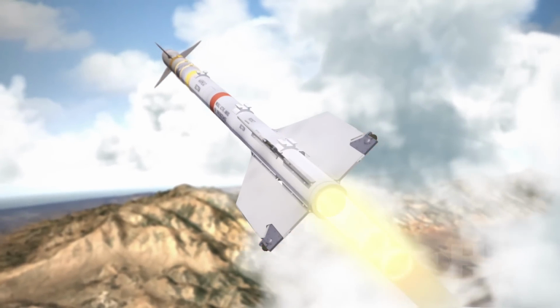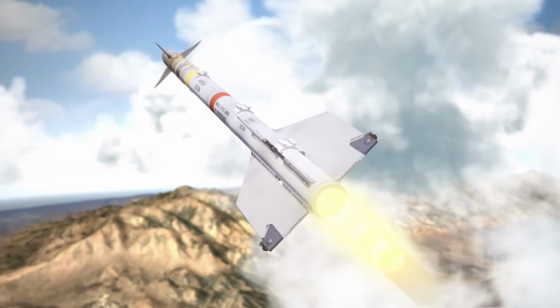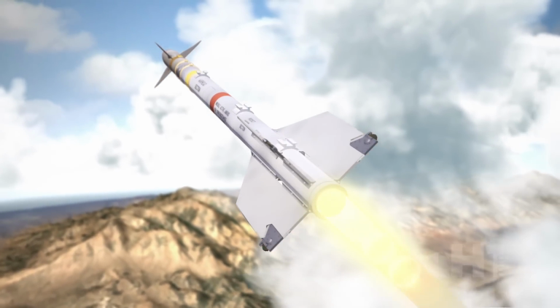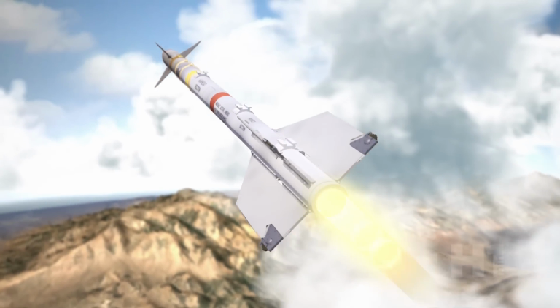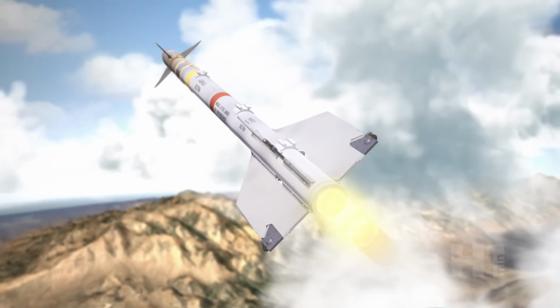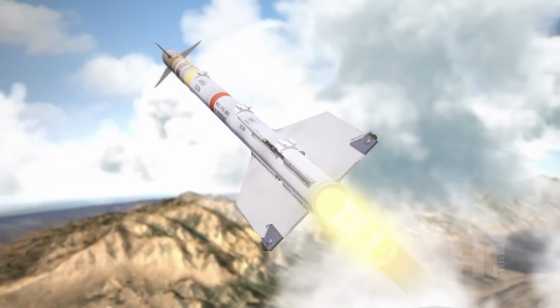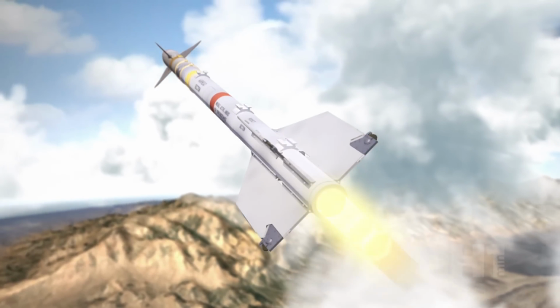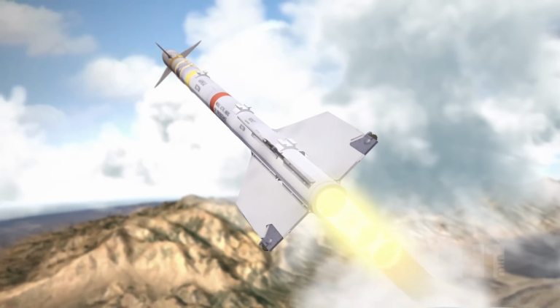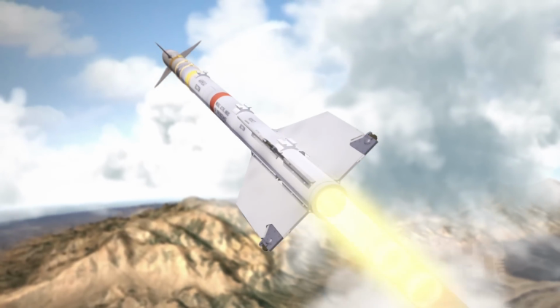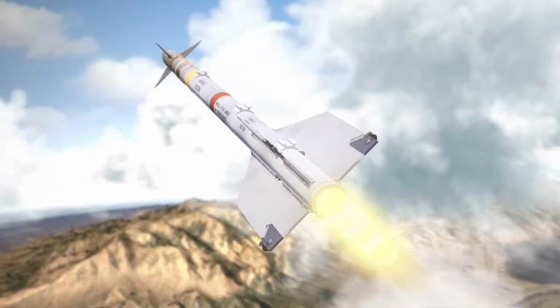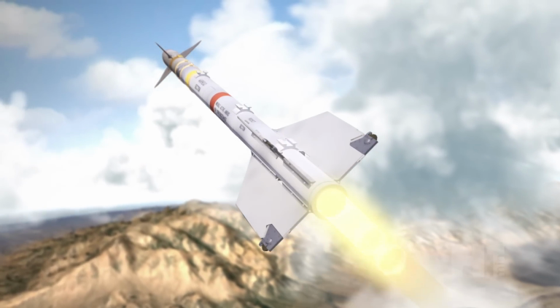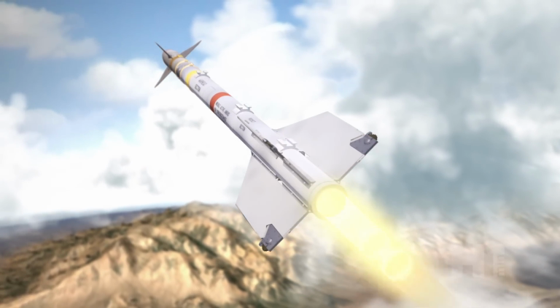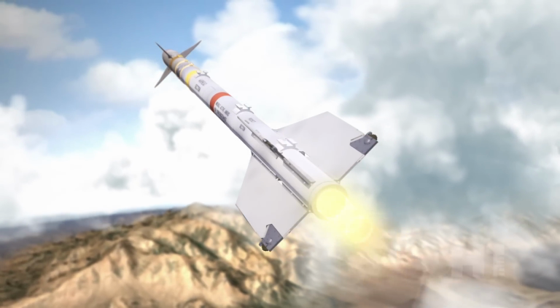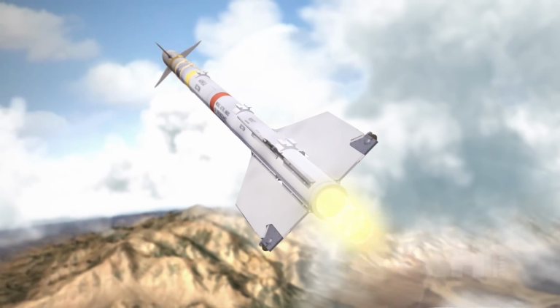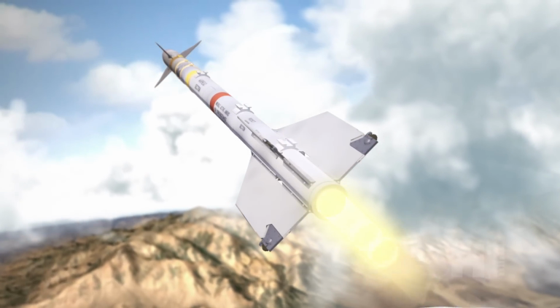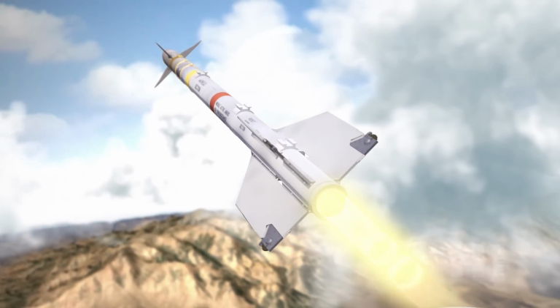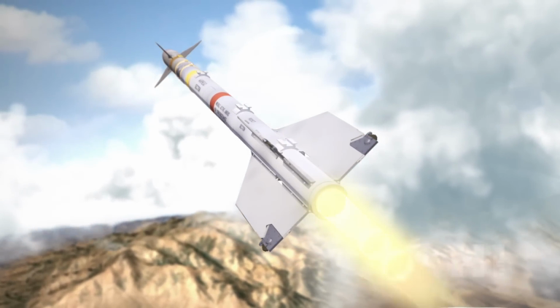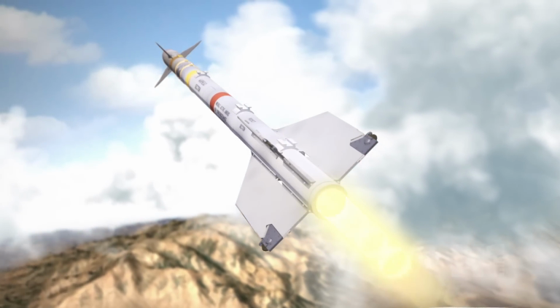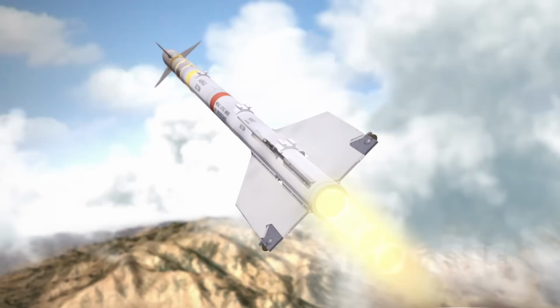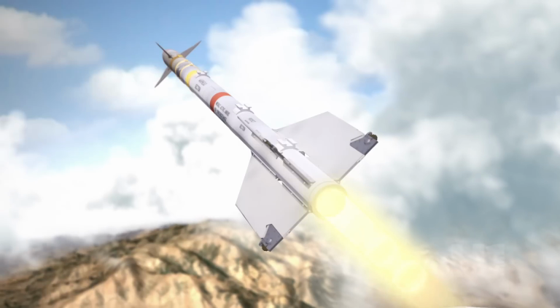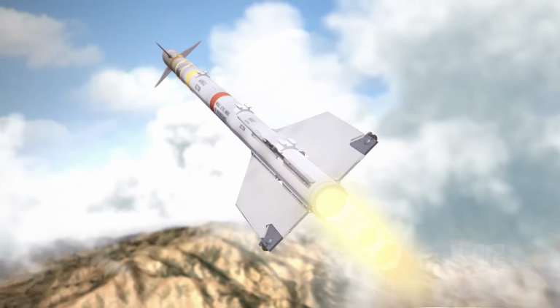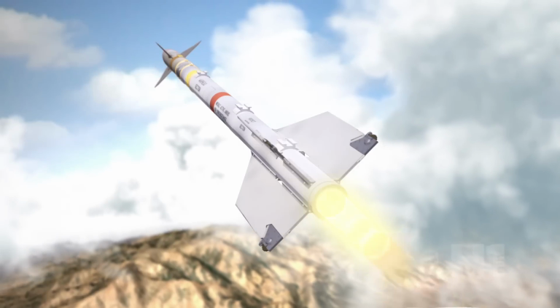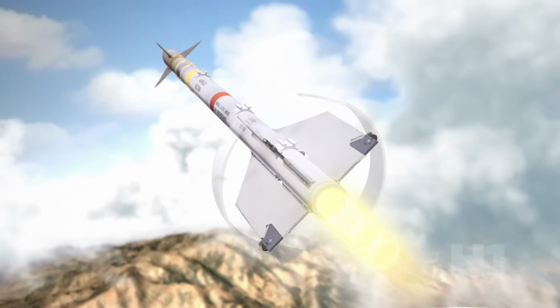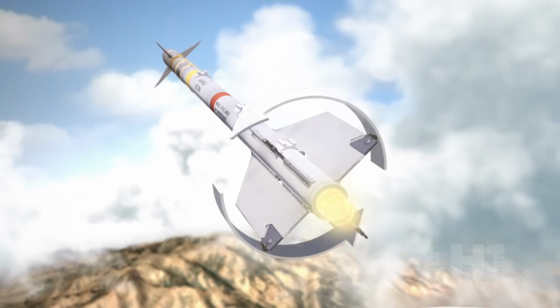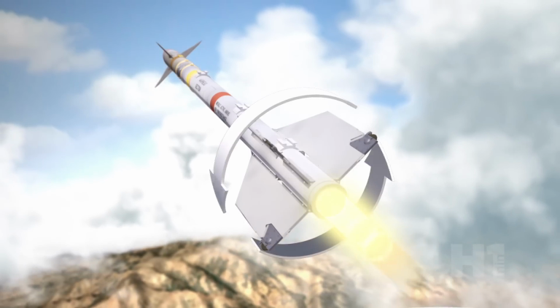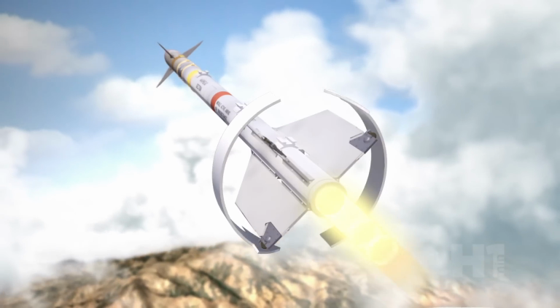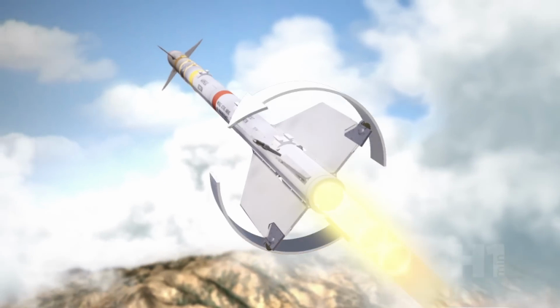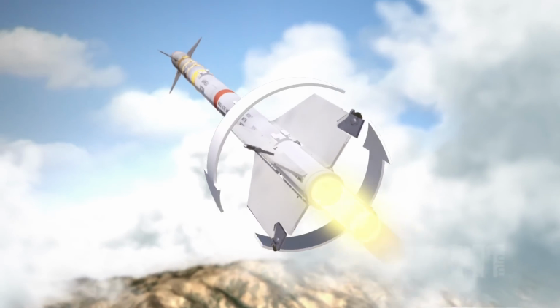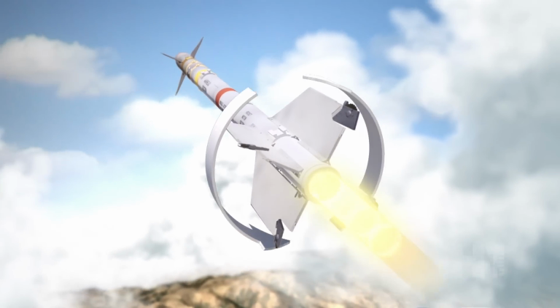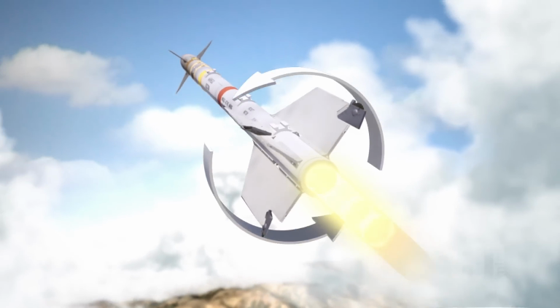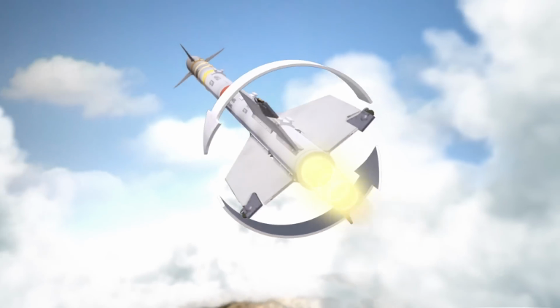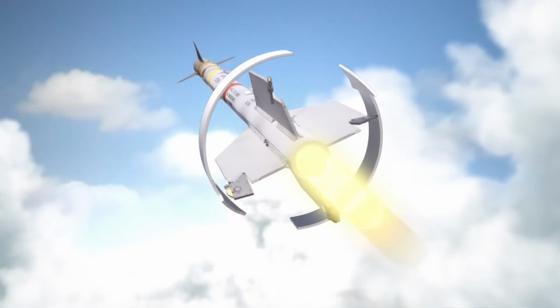Moving at speeds up to Mach 2.5, the wind spins tiny wheels which become gyroscopes to counter spinning forces.